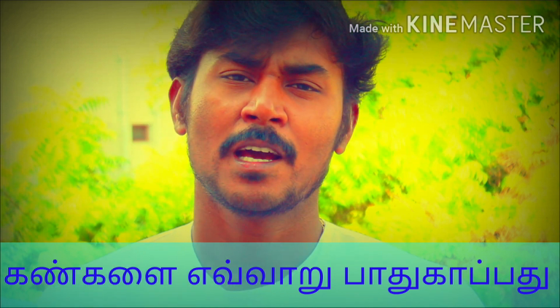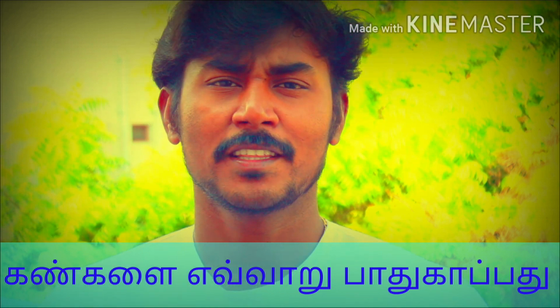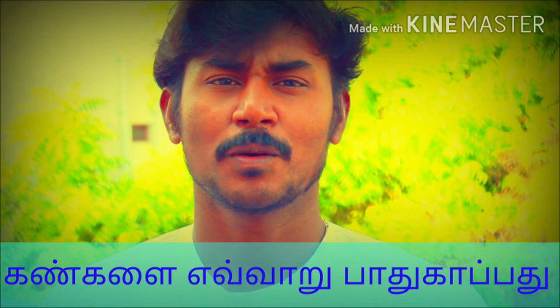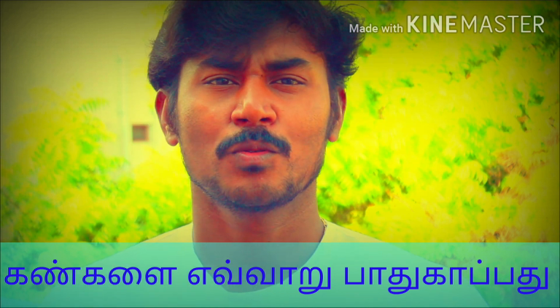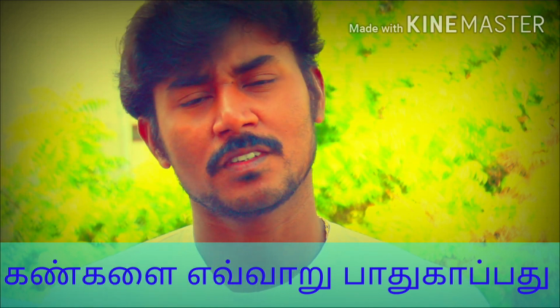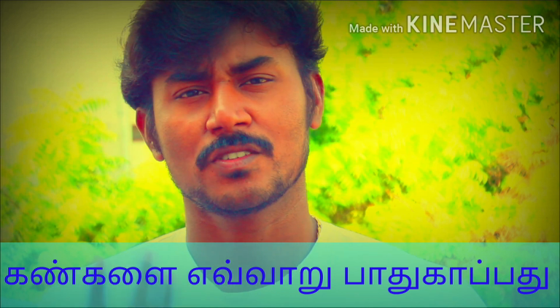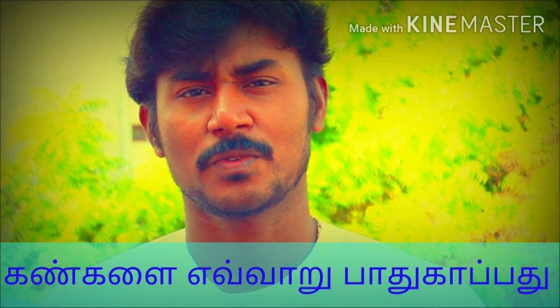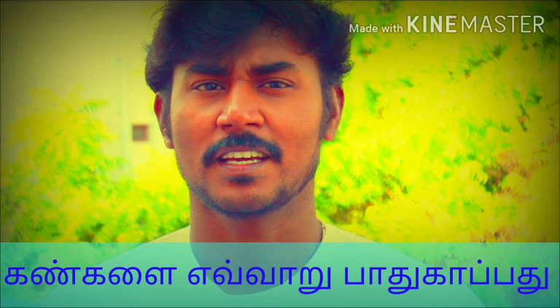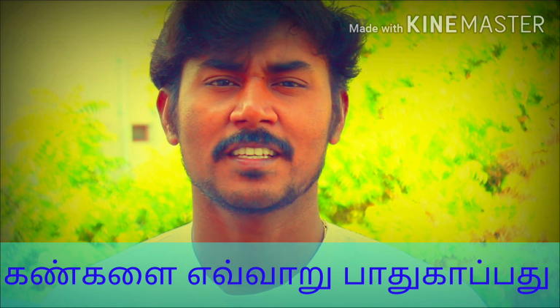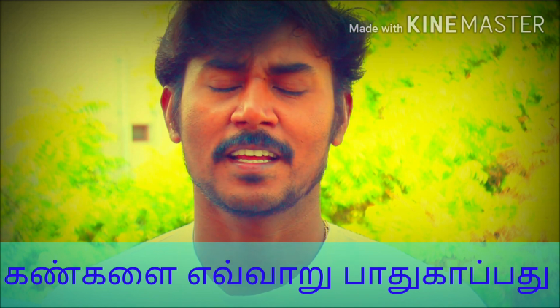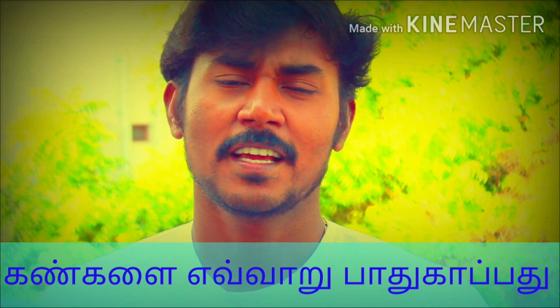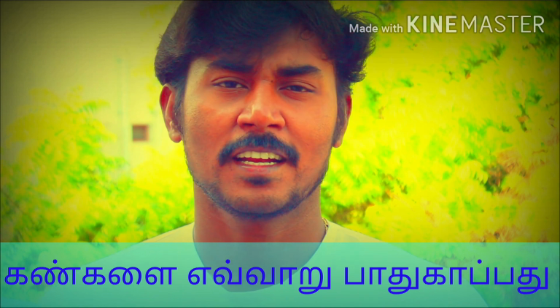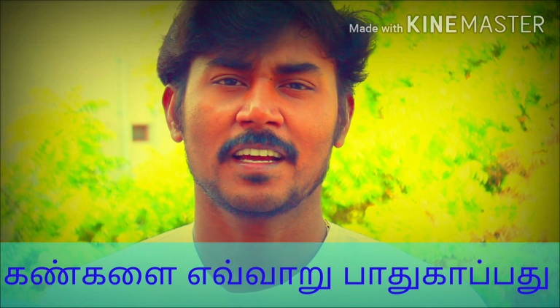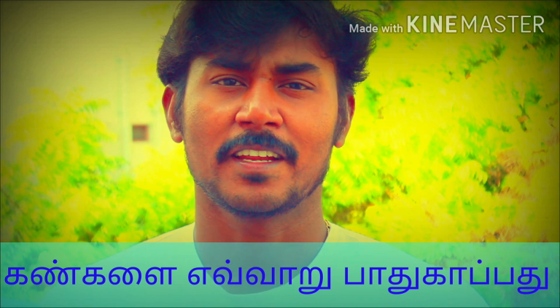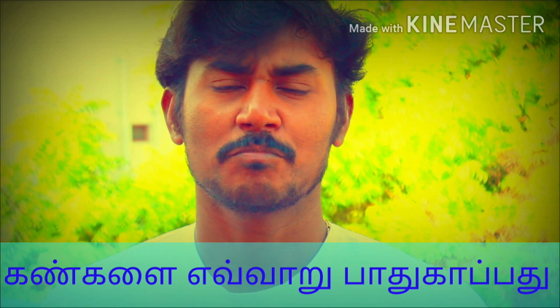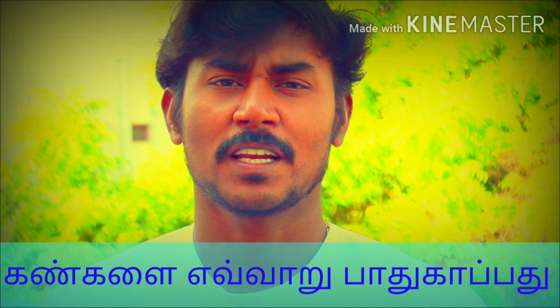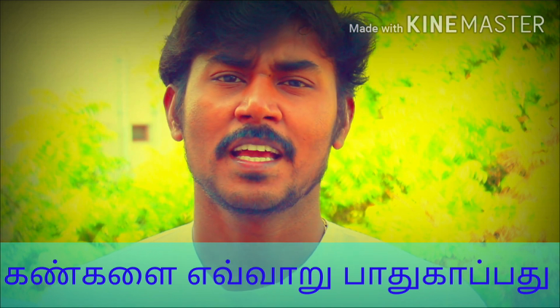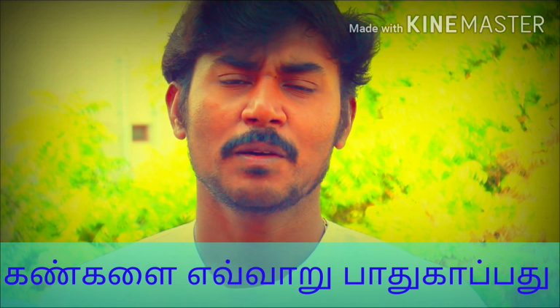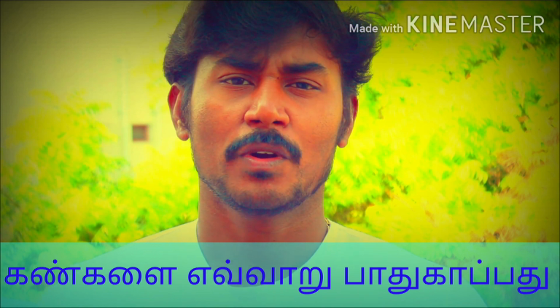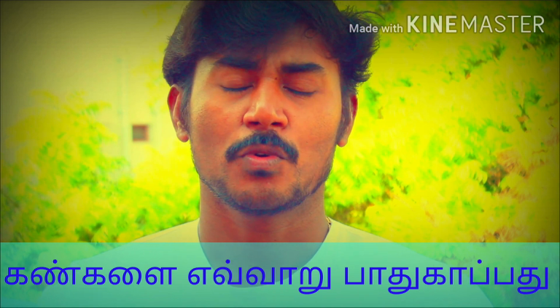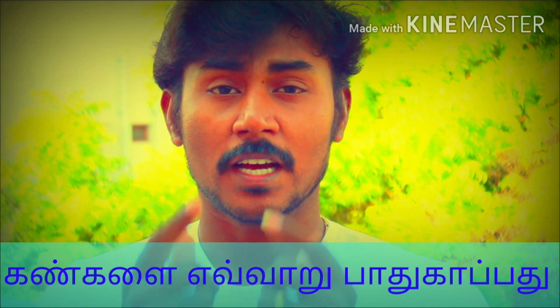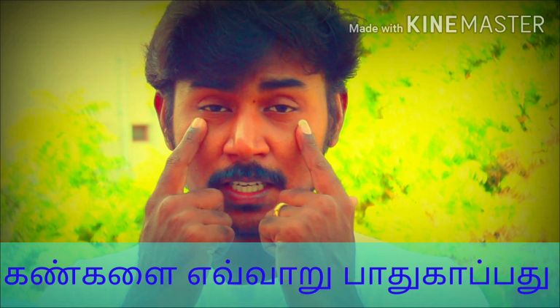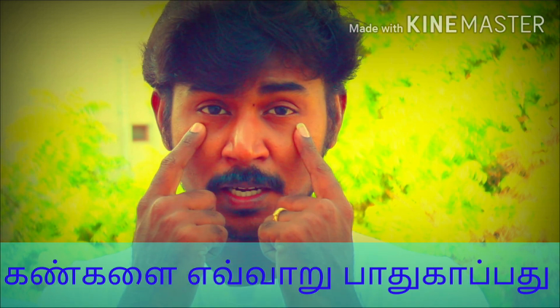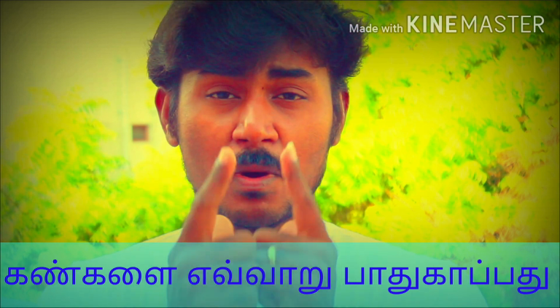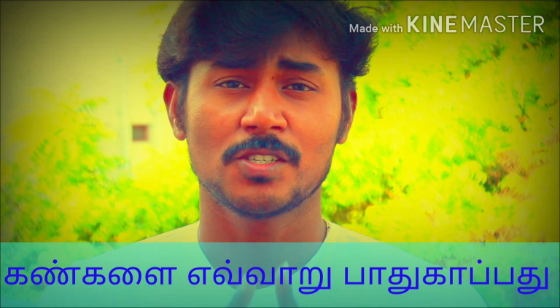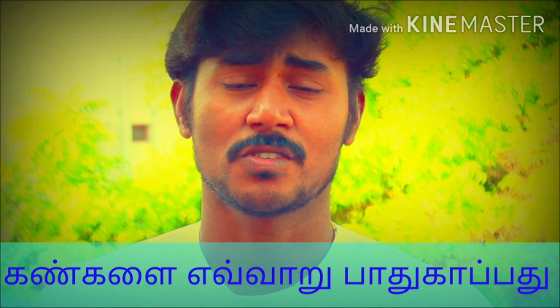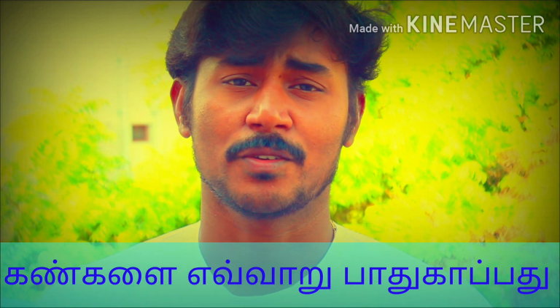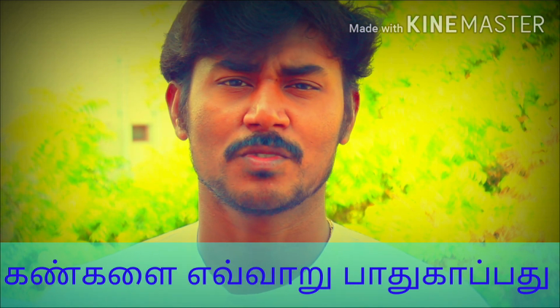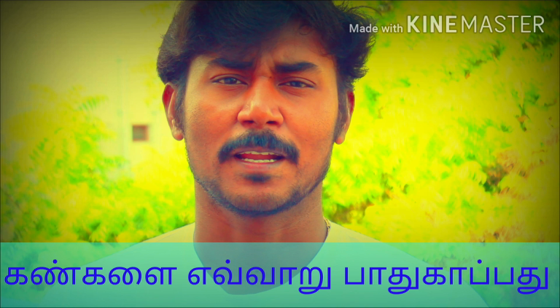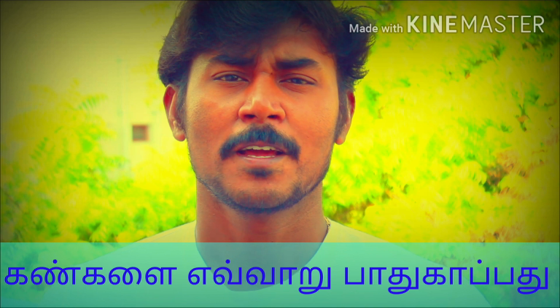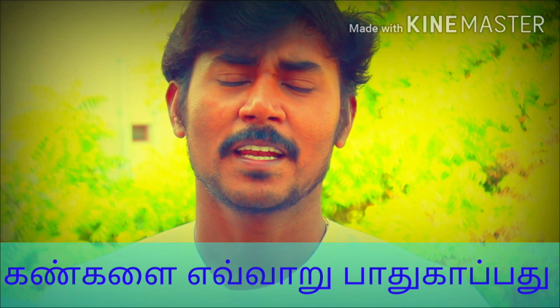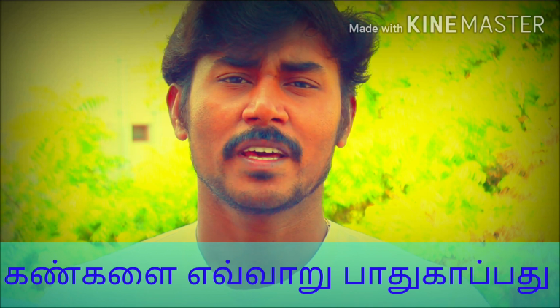You can see the face. It's not a problem, but if you do it, you can do it. I don't know what you want.